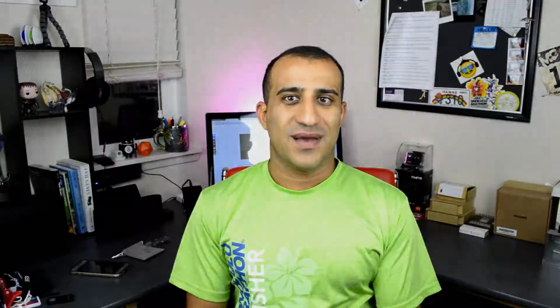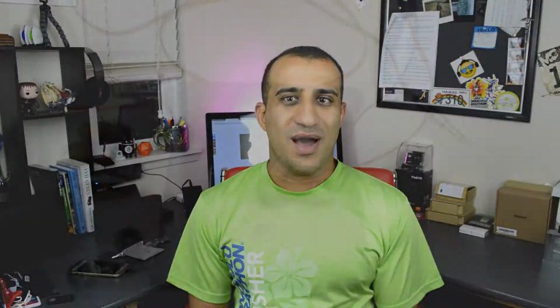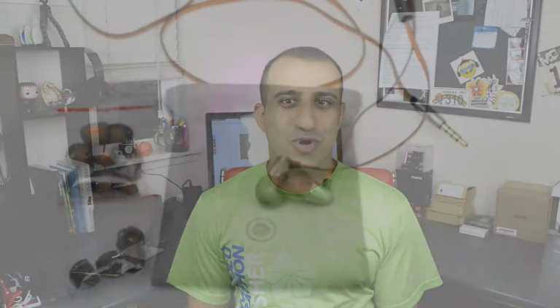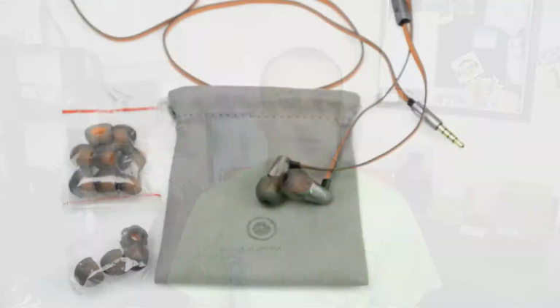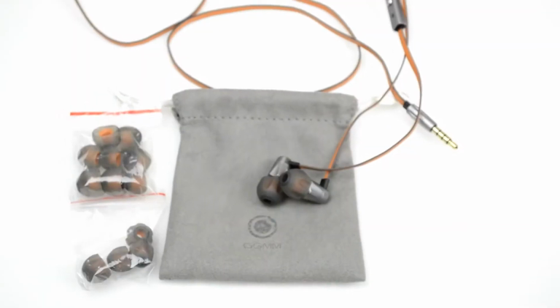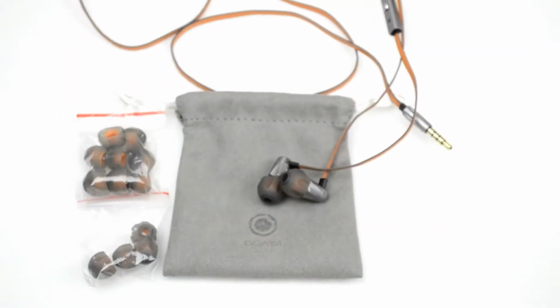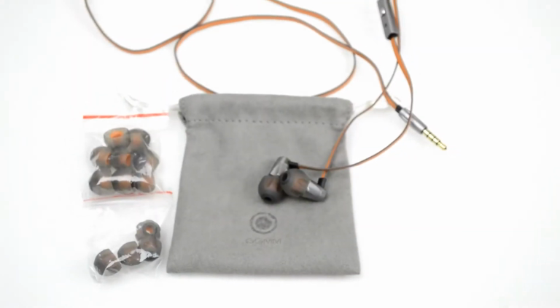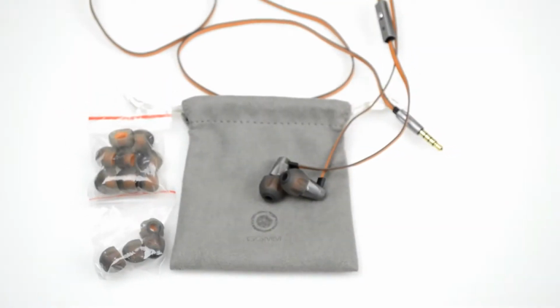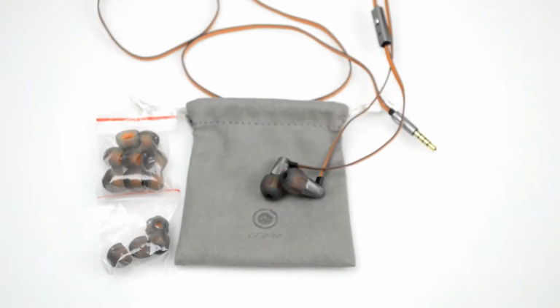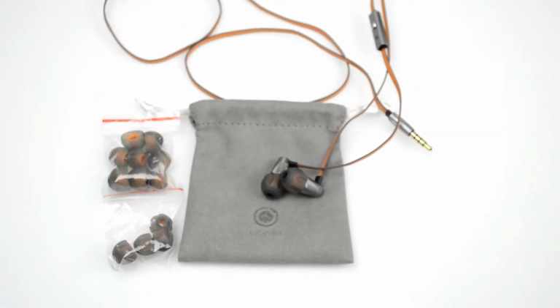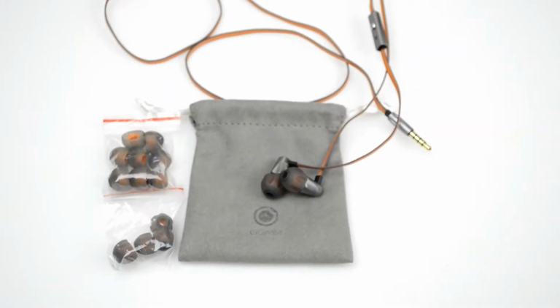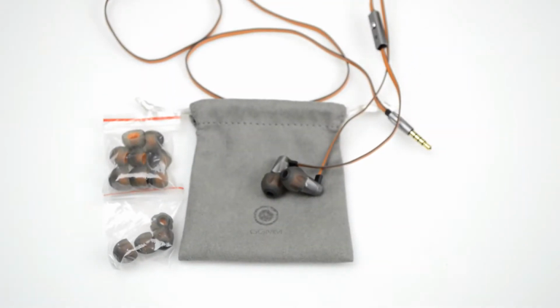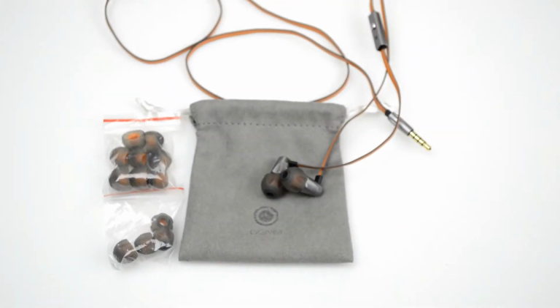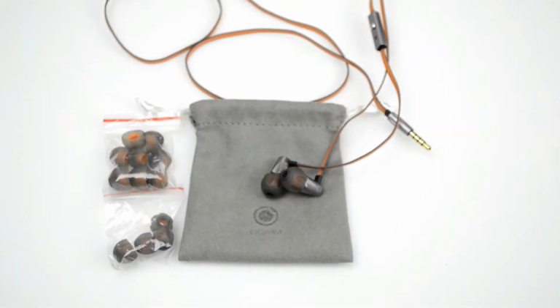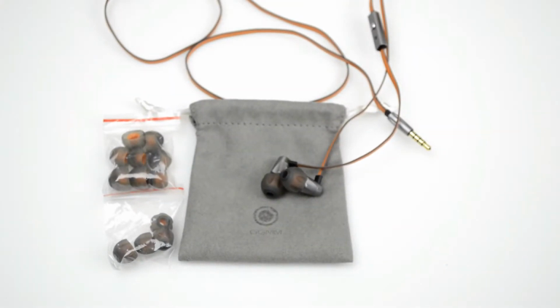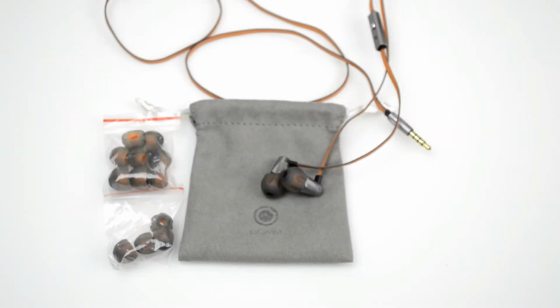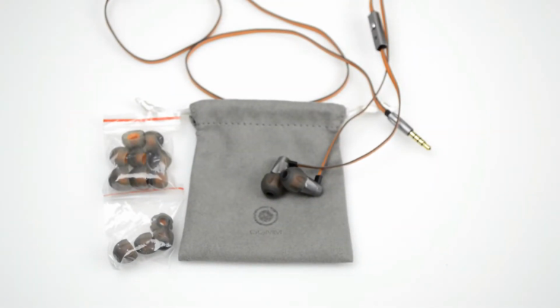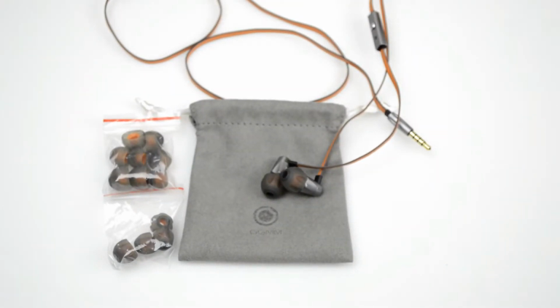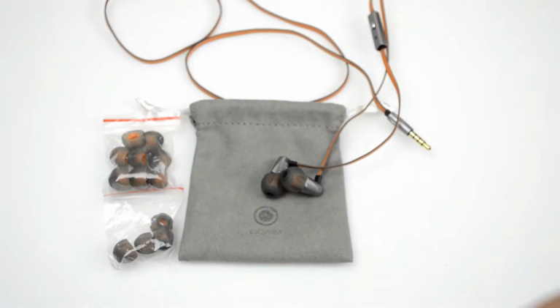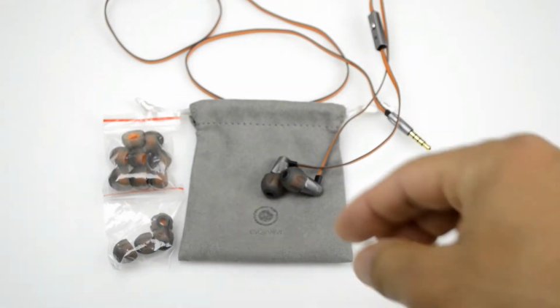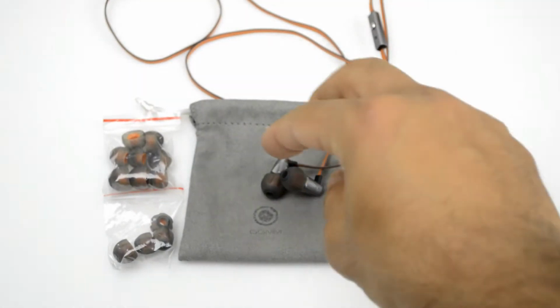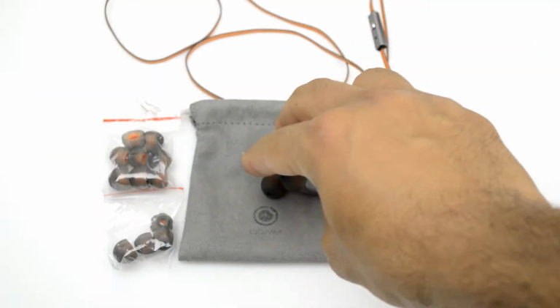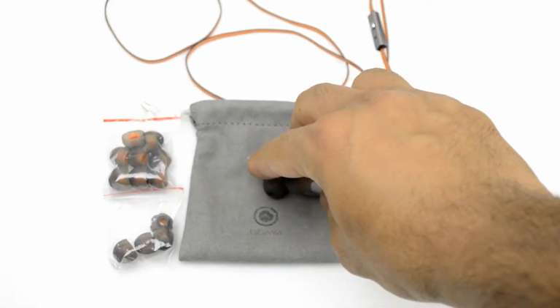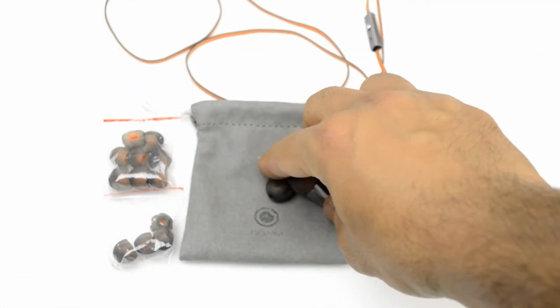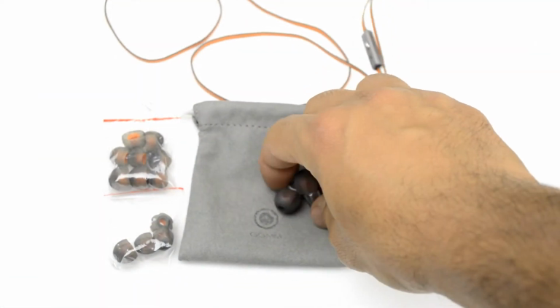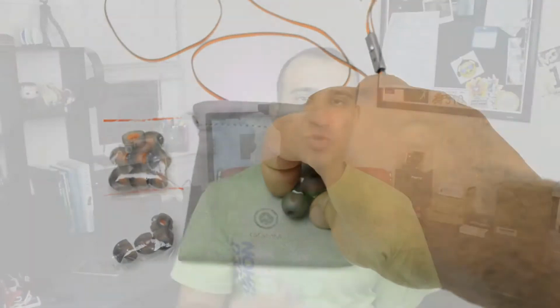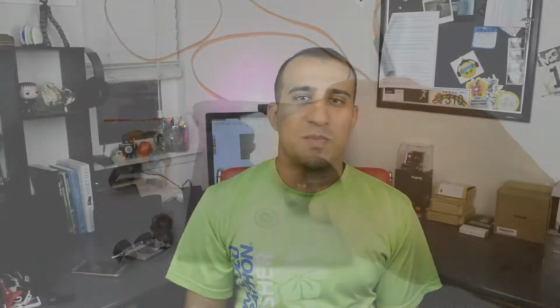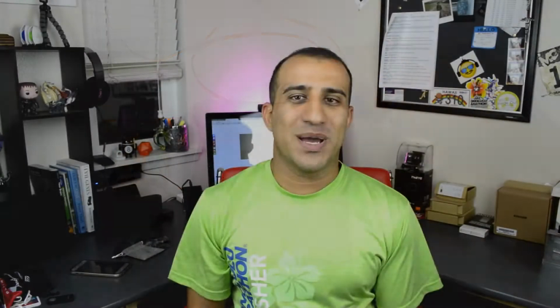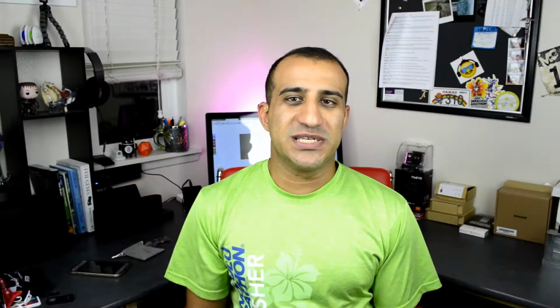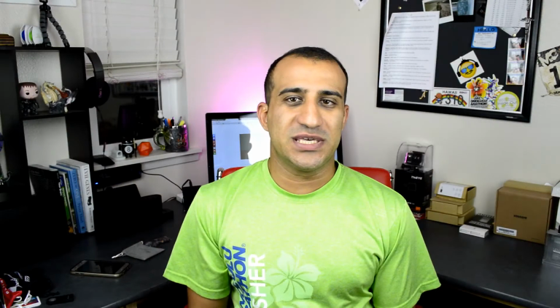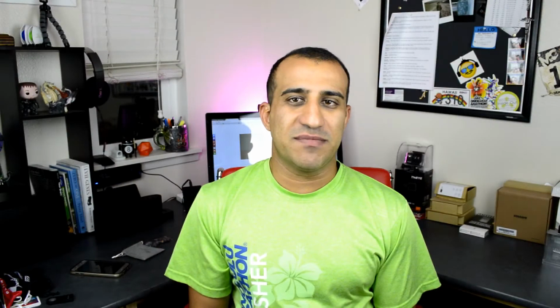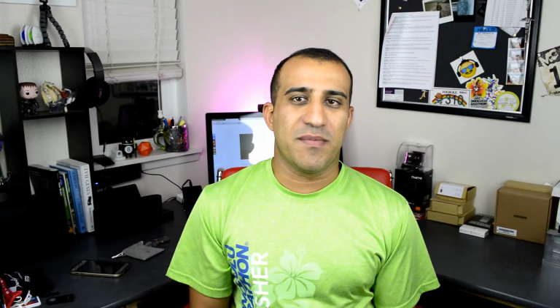Hi, welcome to TechMix. This is Ricky and this is a review of the Aluda earphones by GGMM.